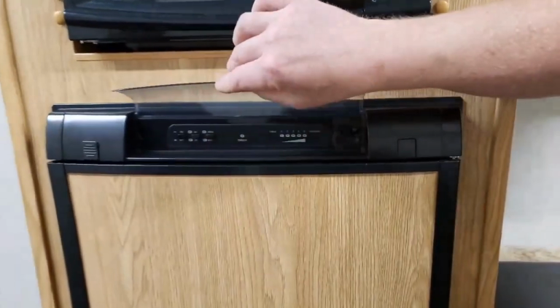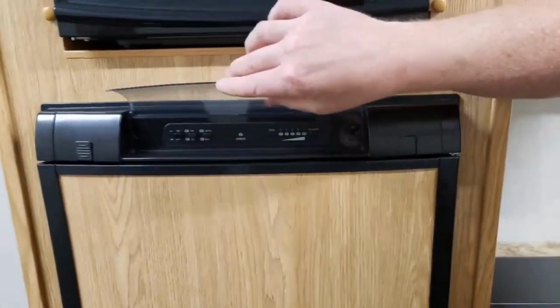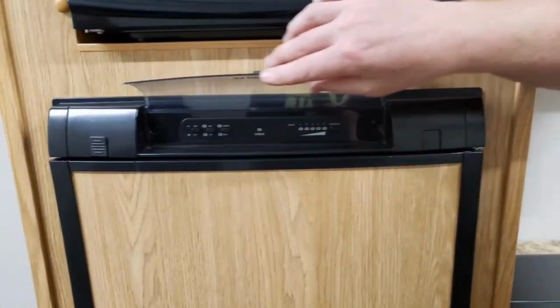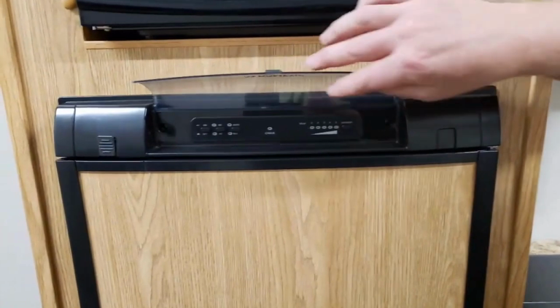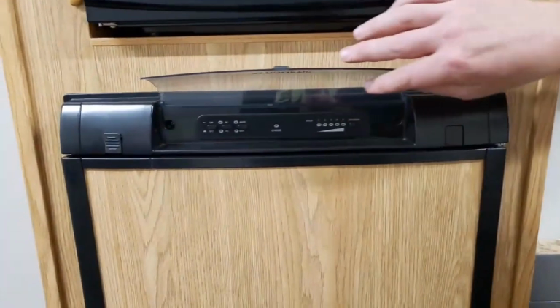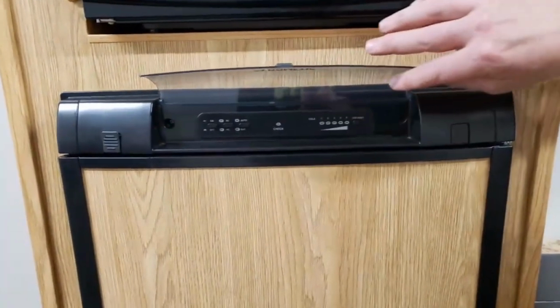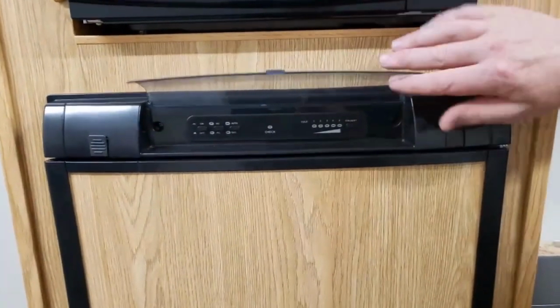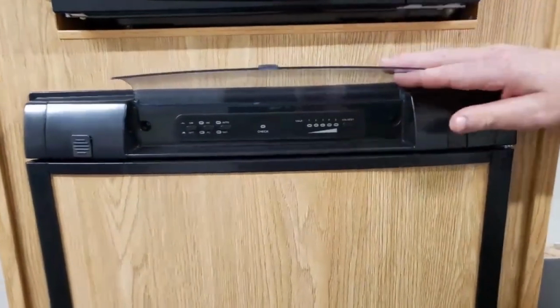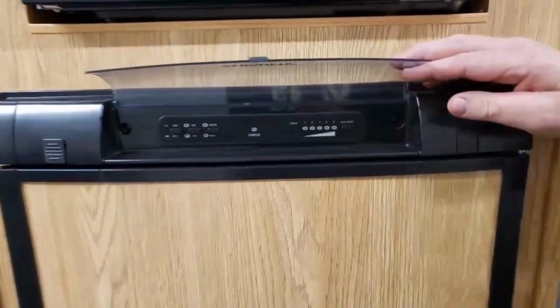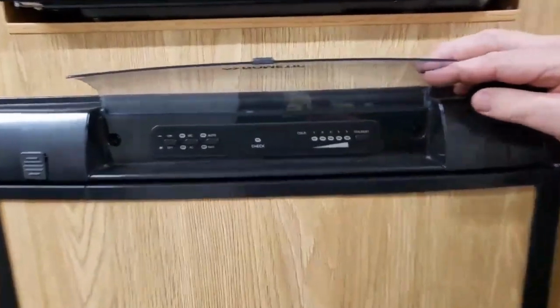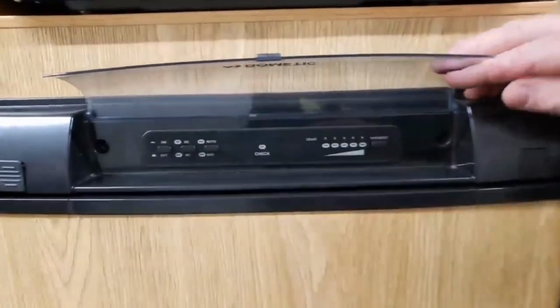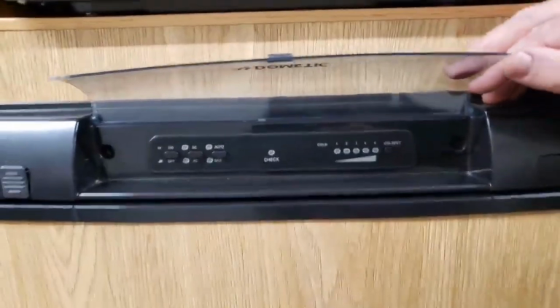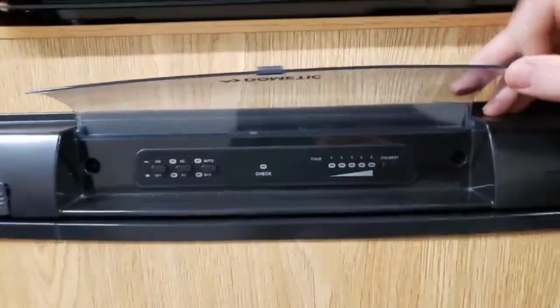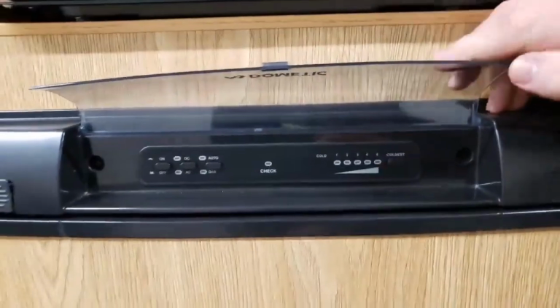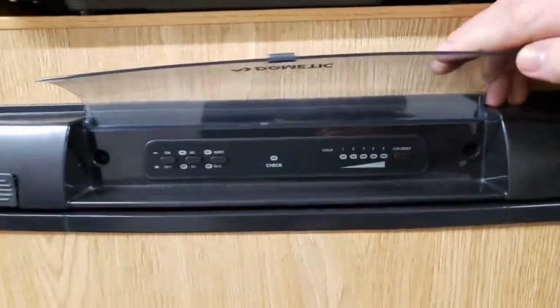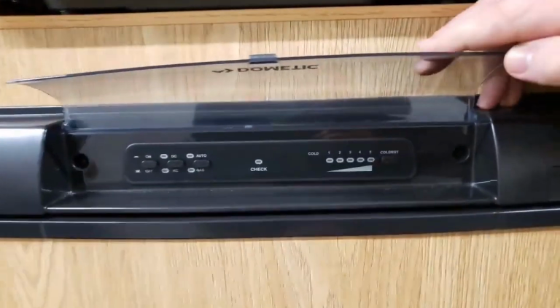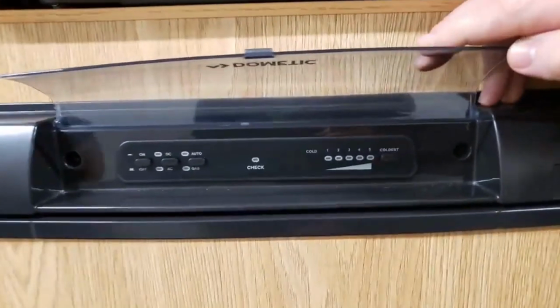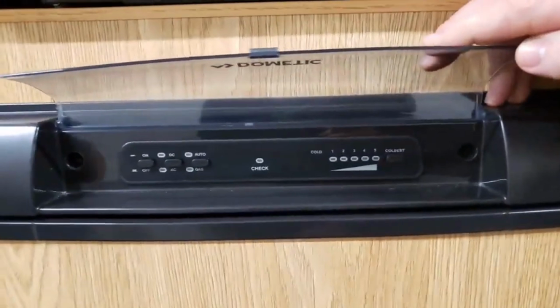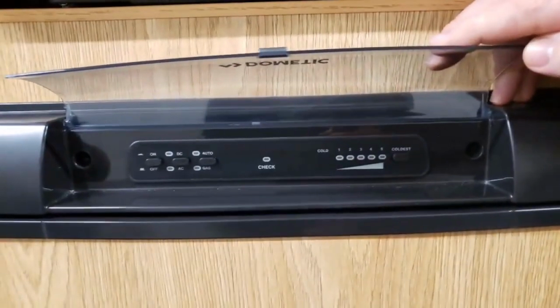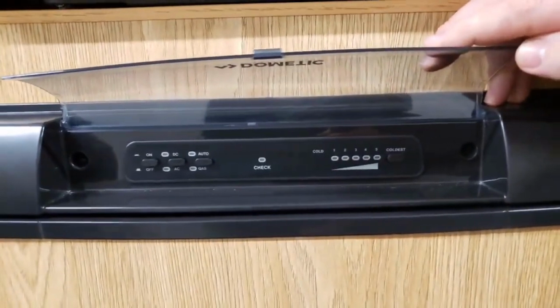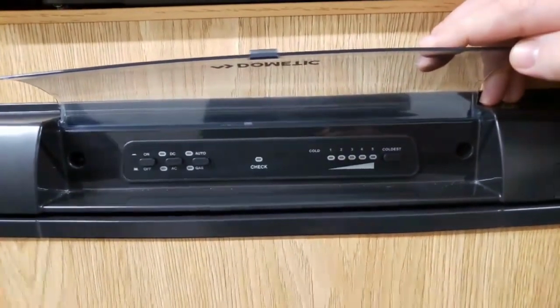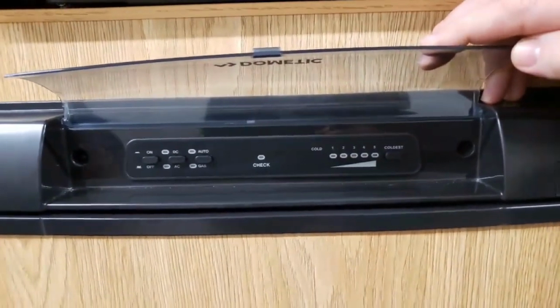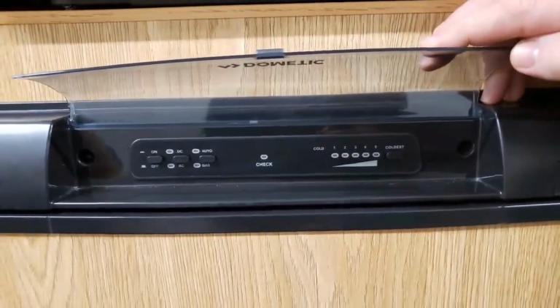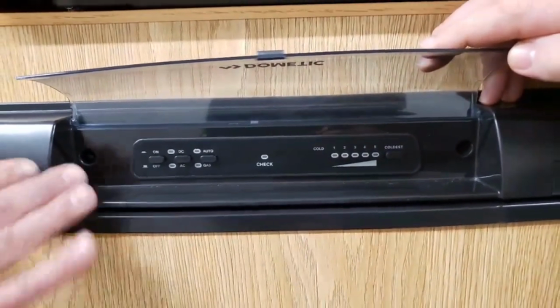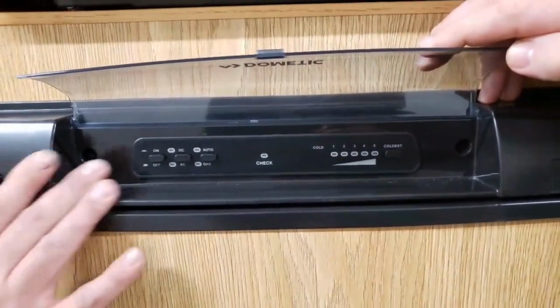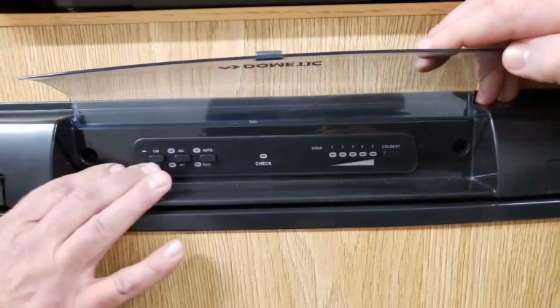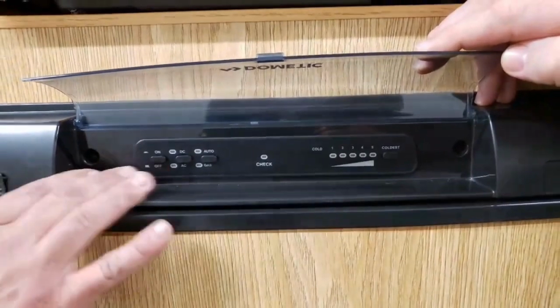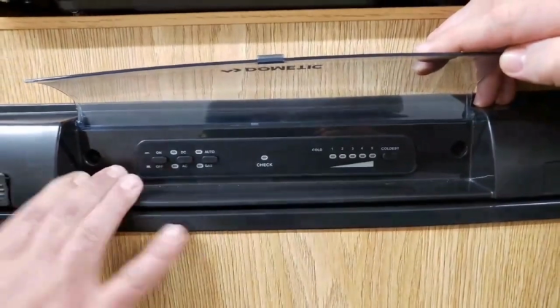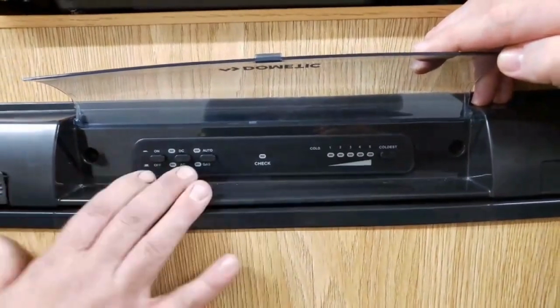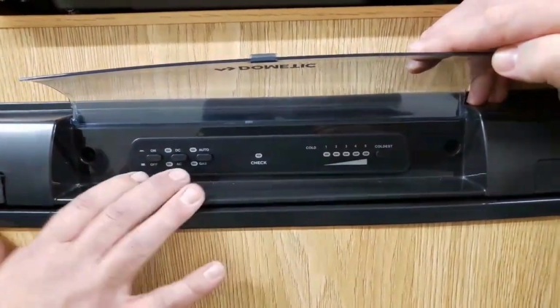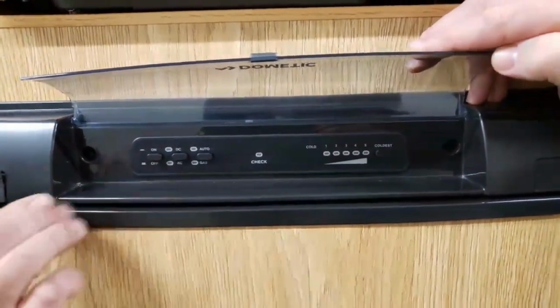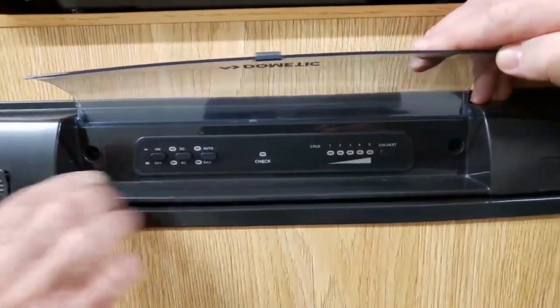How many calls do we get about the fridge? We've got lots. There are three buttons on it and all the fridges are the same.